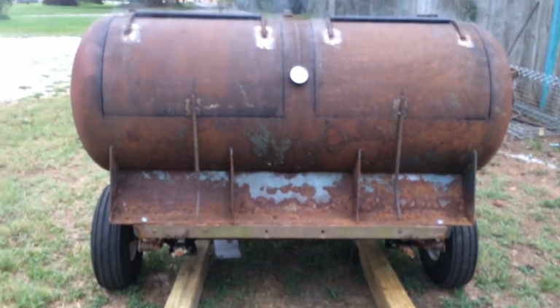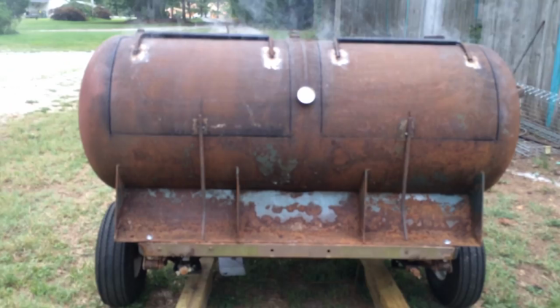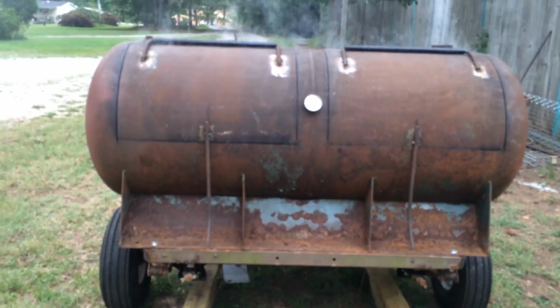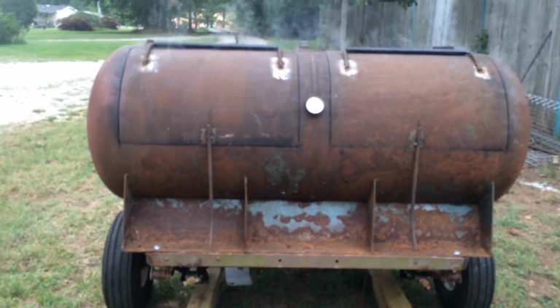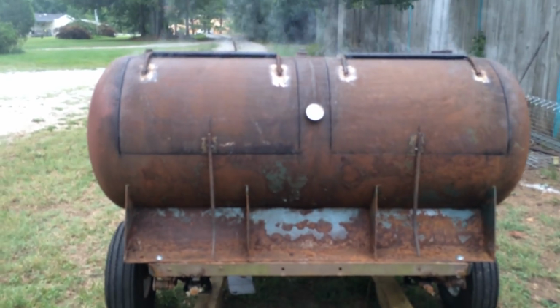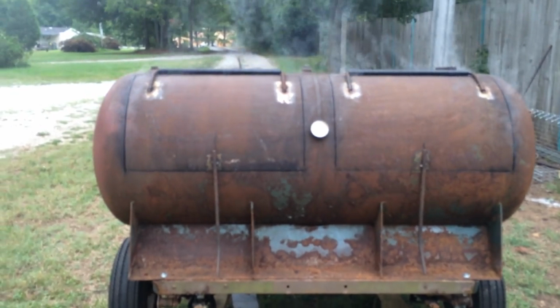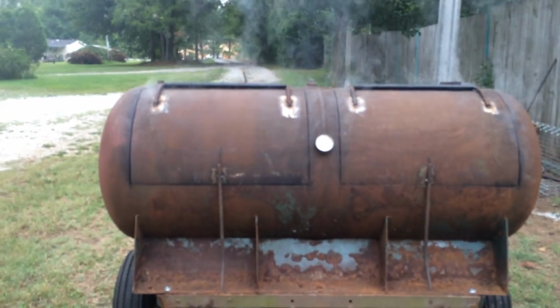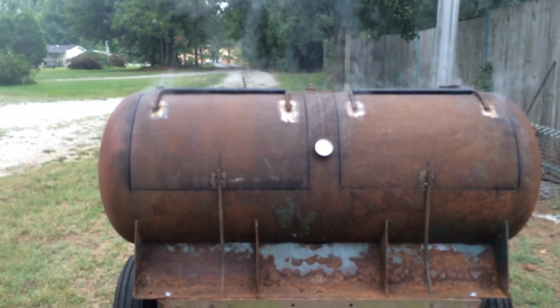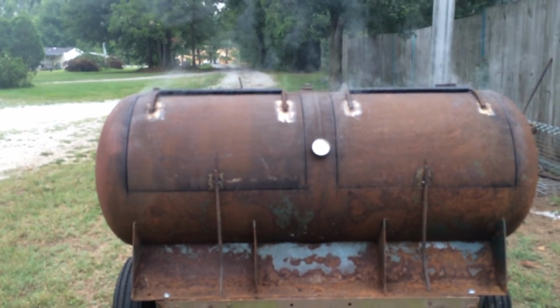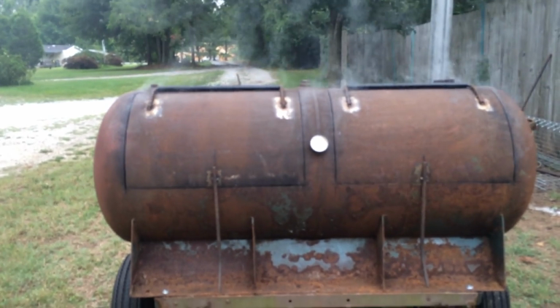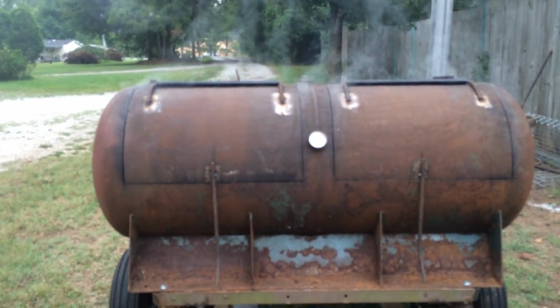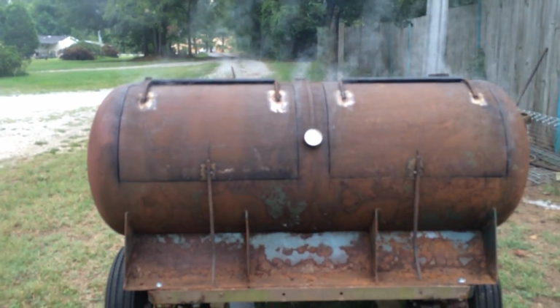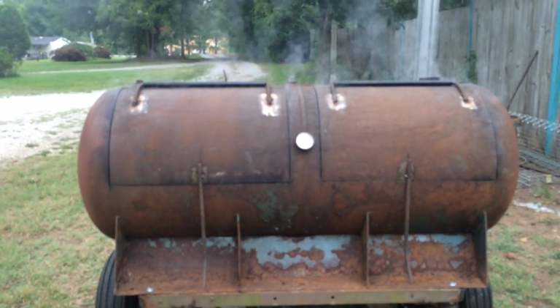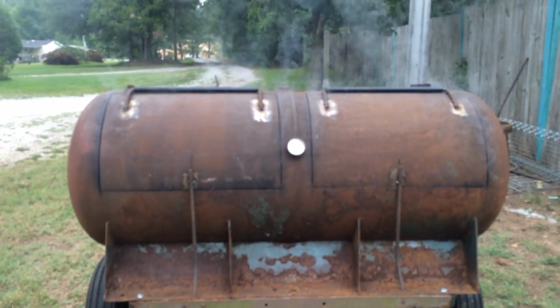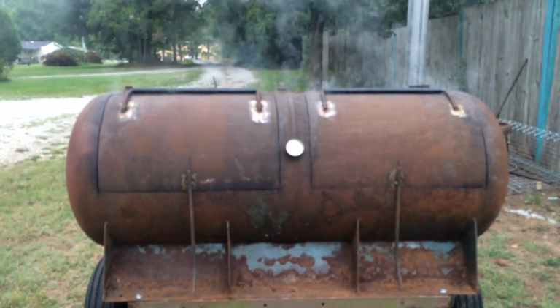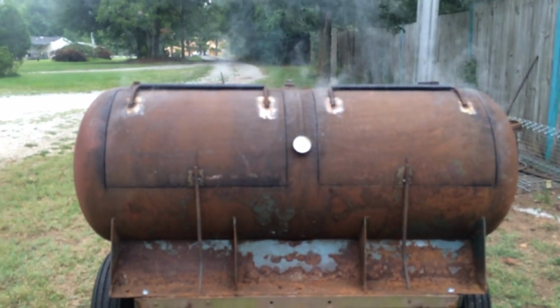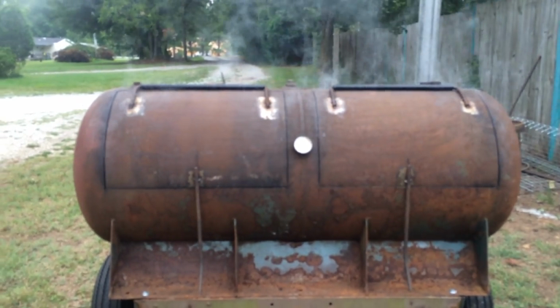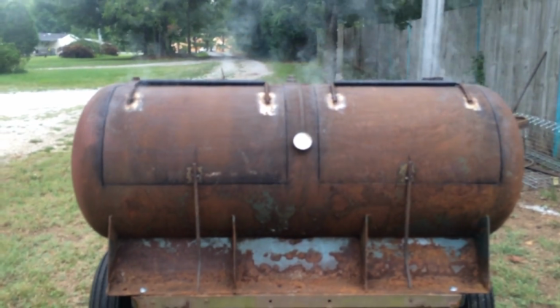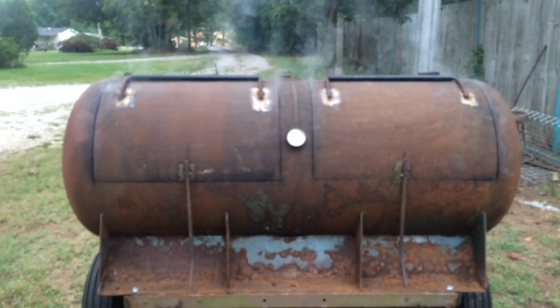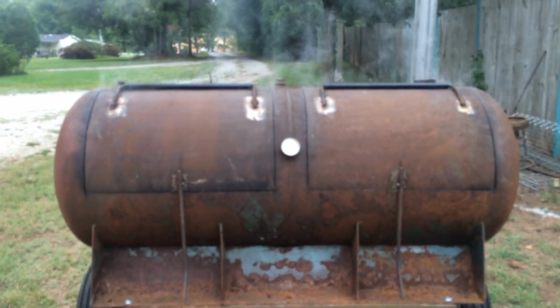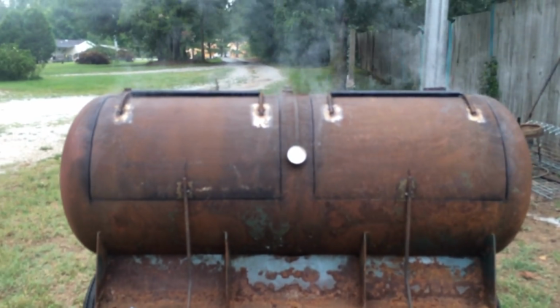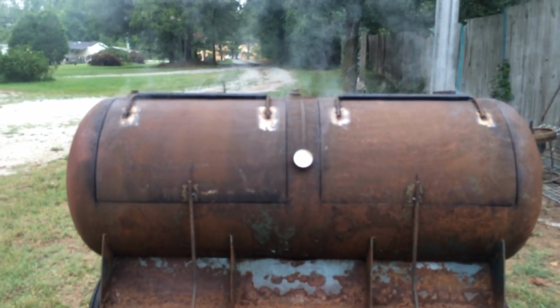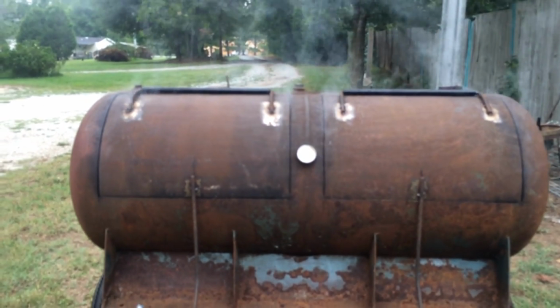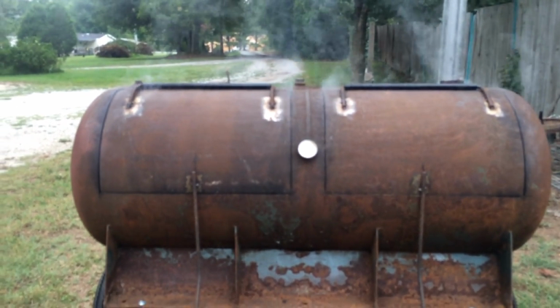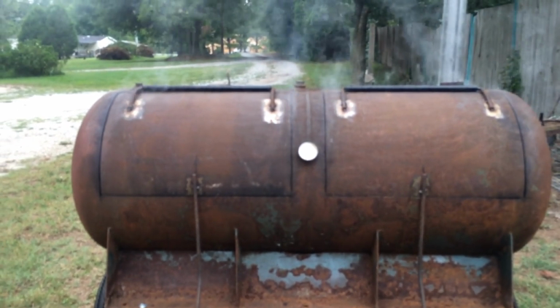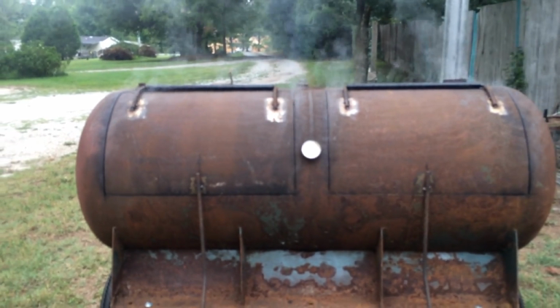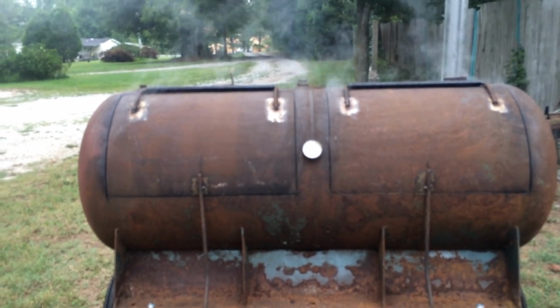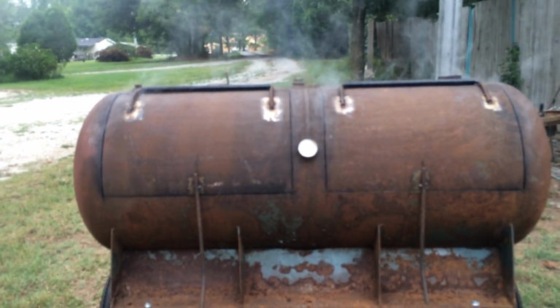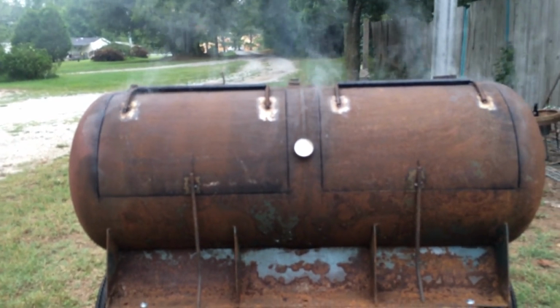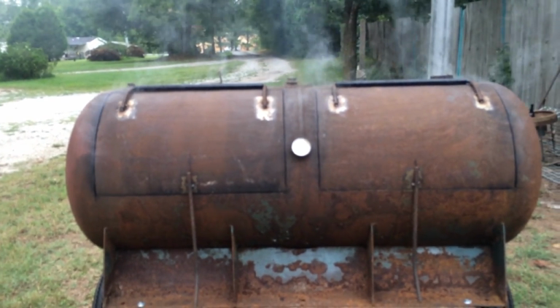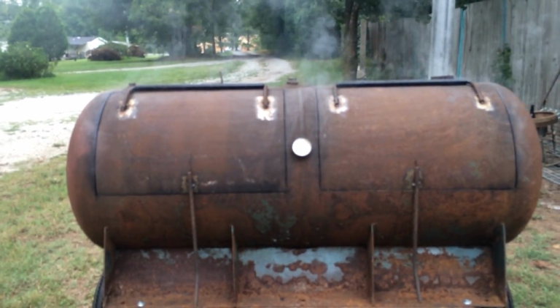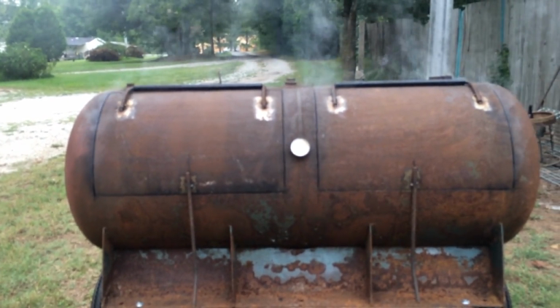There's our smoker. We'll get a coat of paint on it. Like I said, I'll share that with you guys later. Thanks for tuning in.